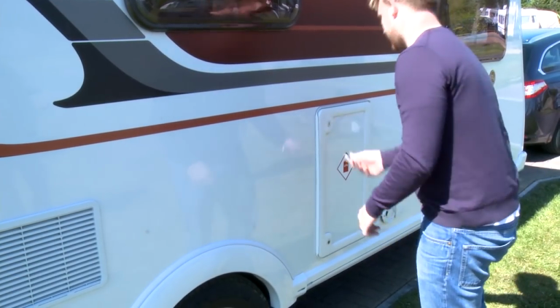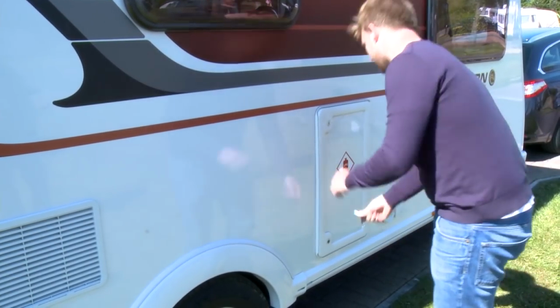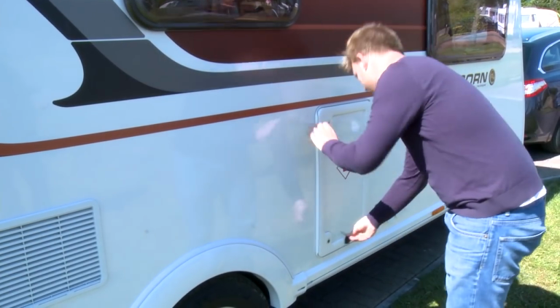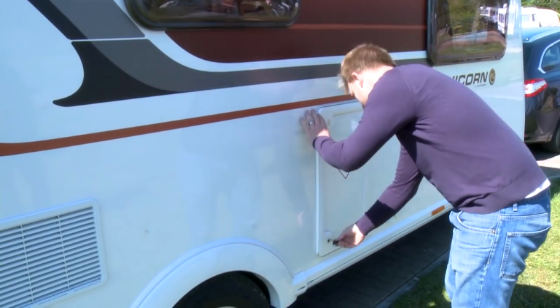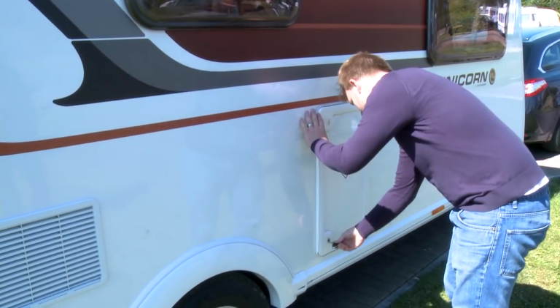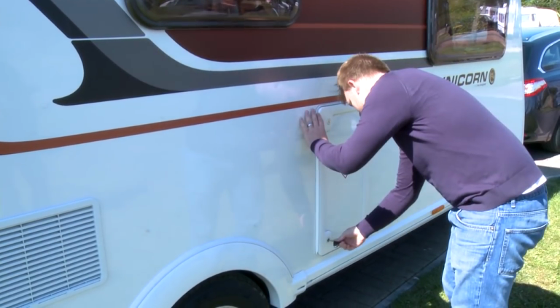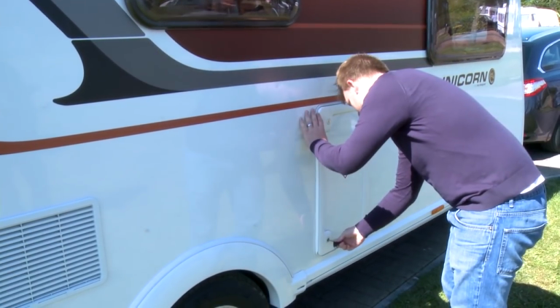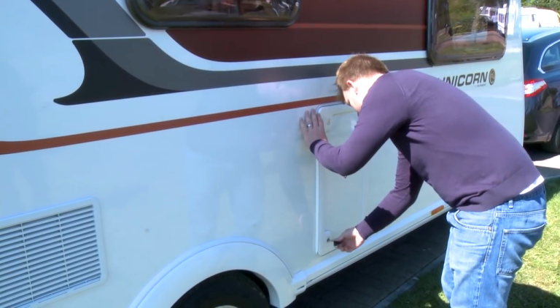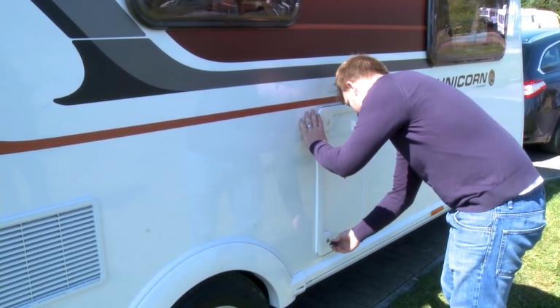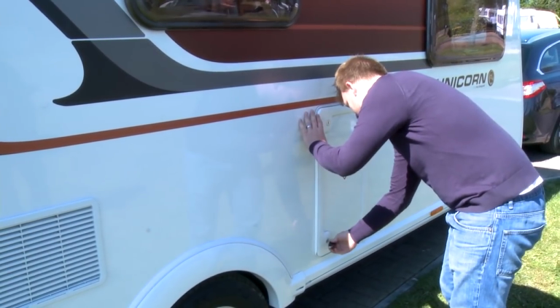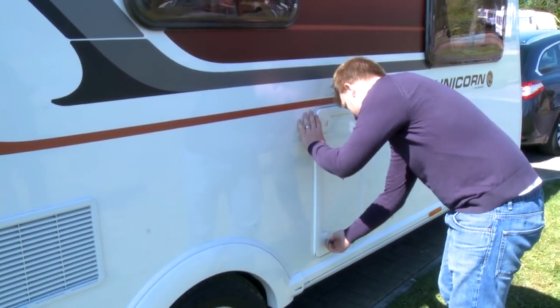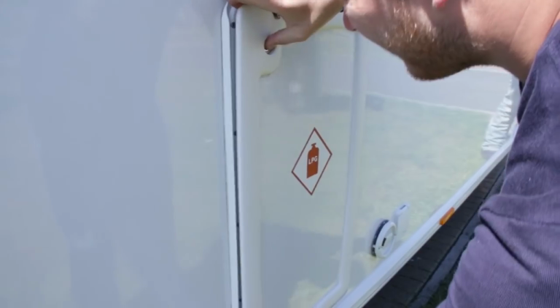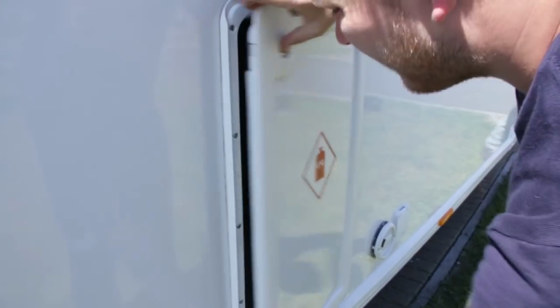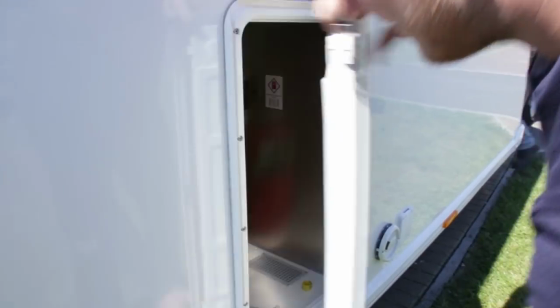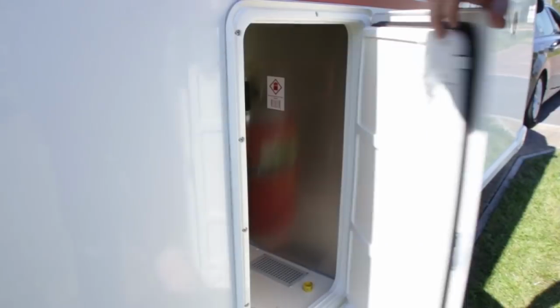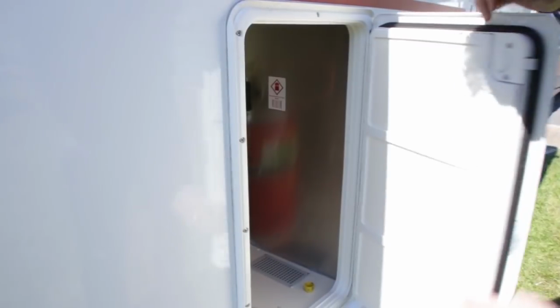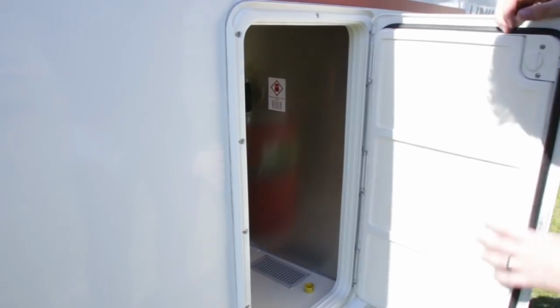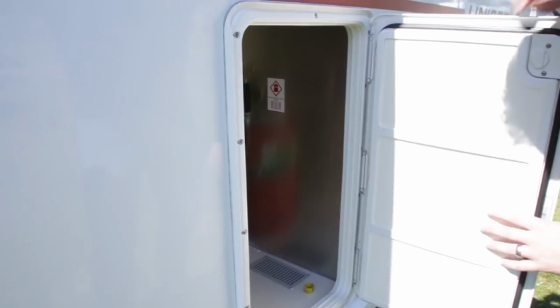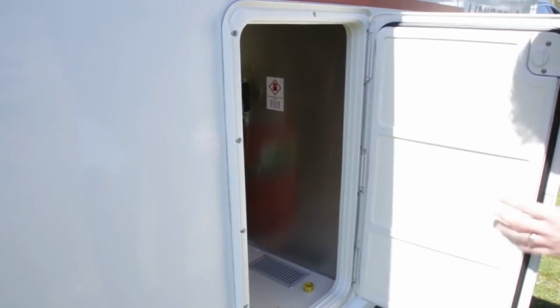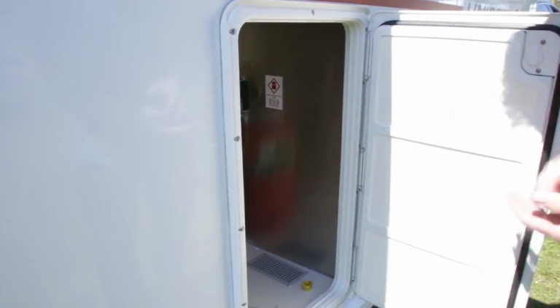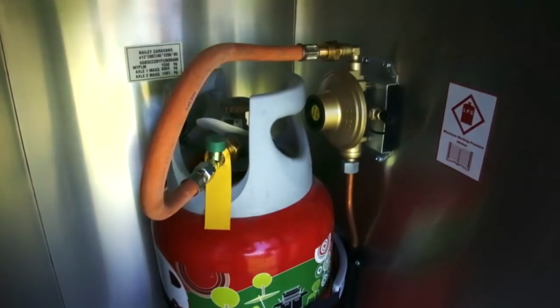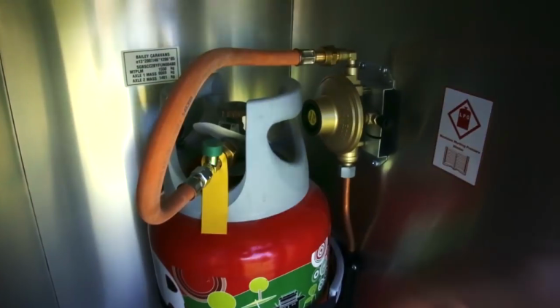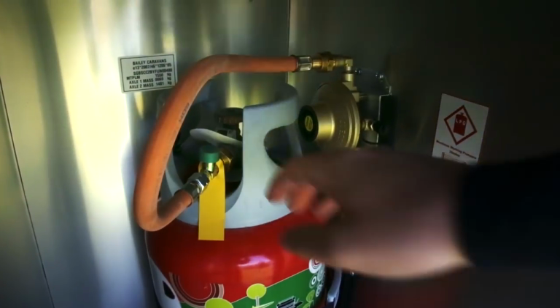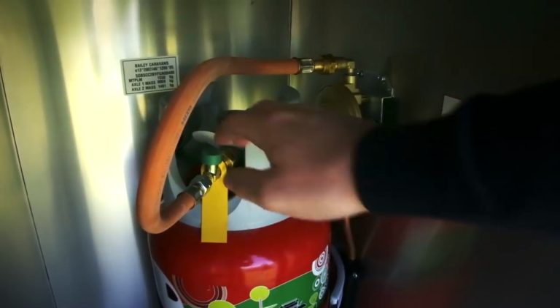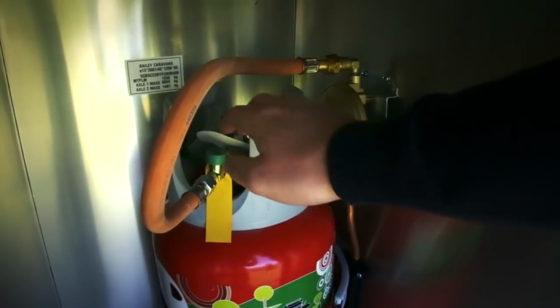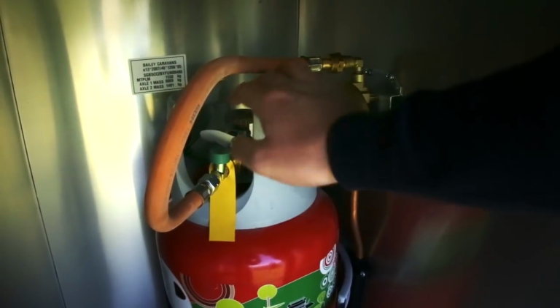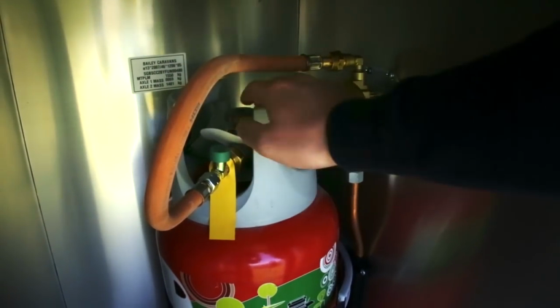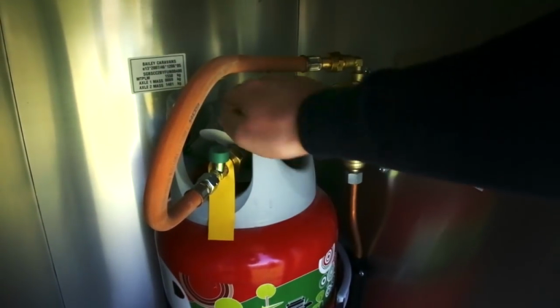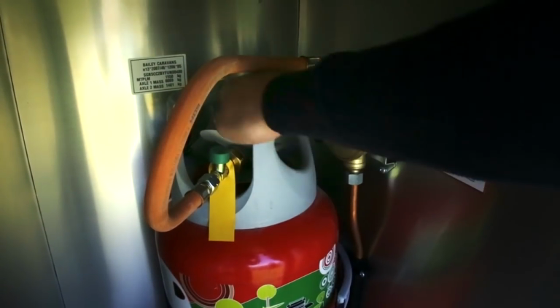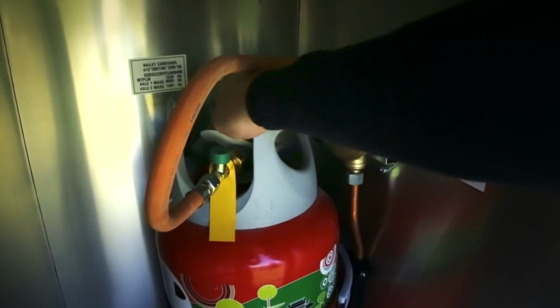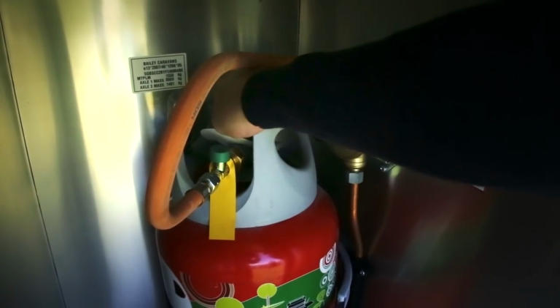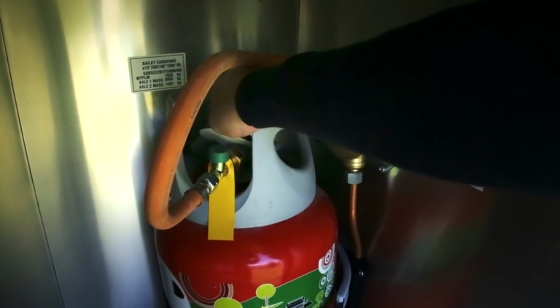Whilst you're outside, check that the gas supply is switched to the off position in the gas locker.